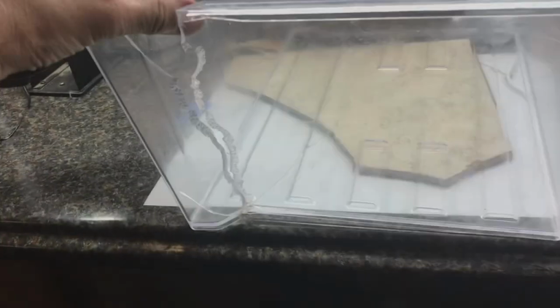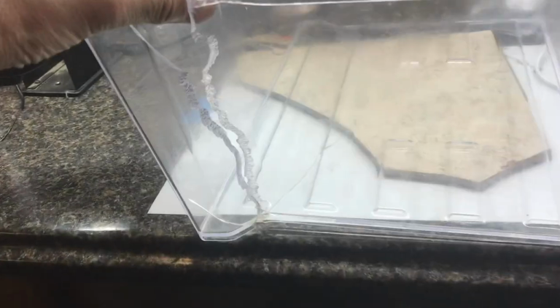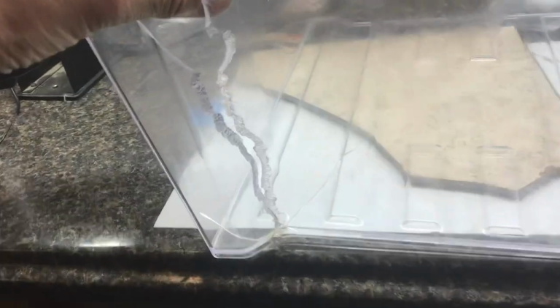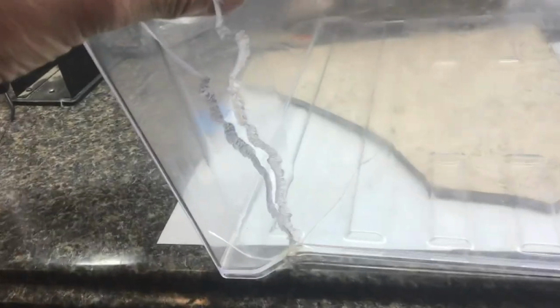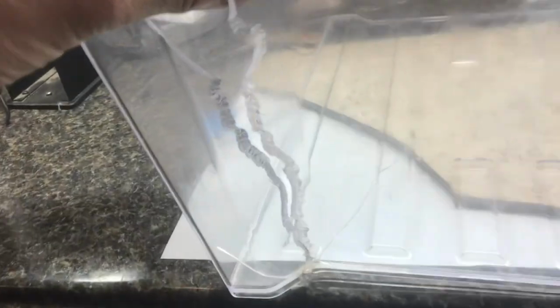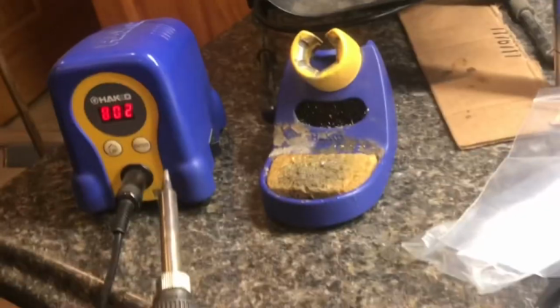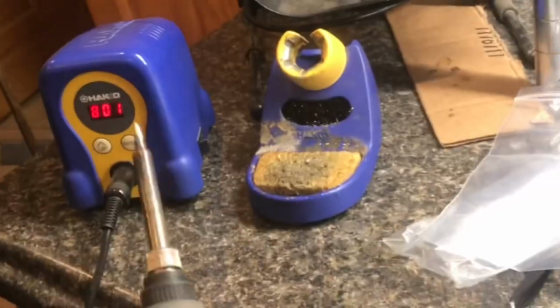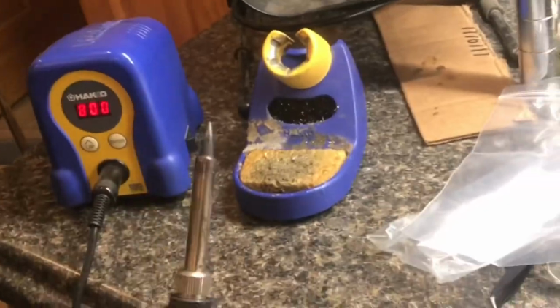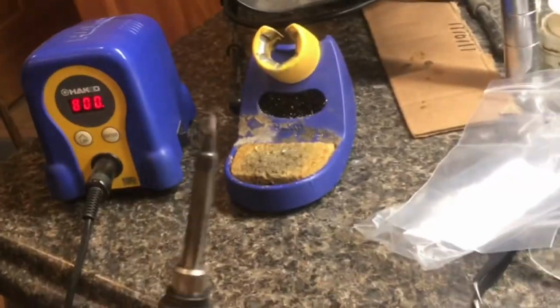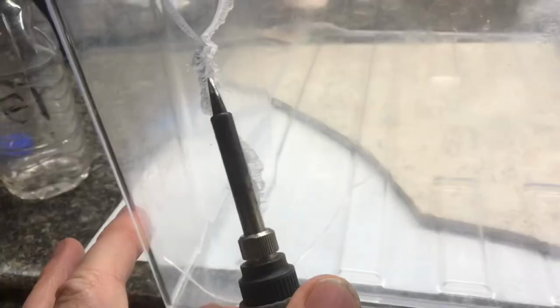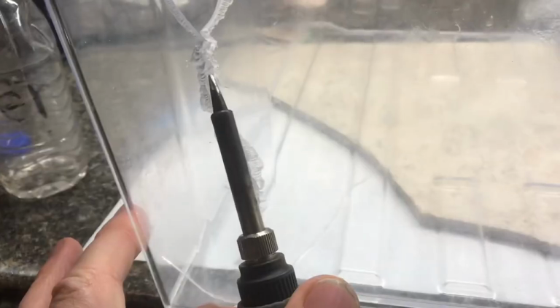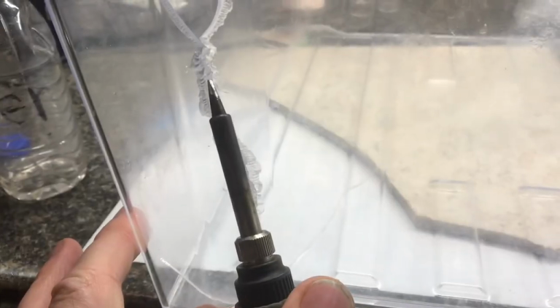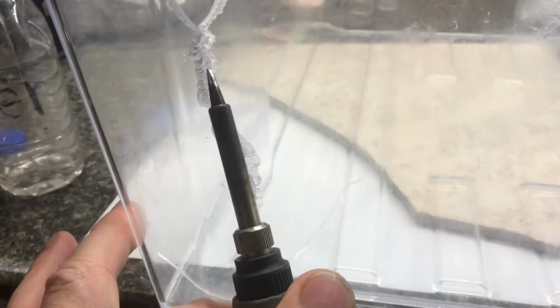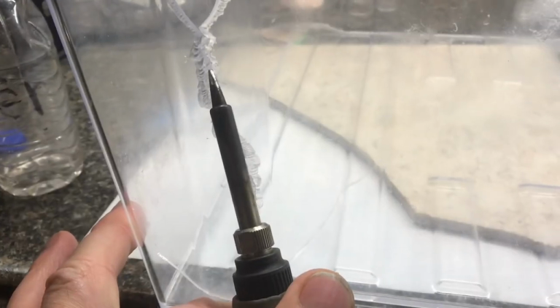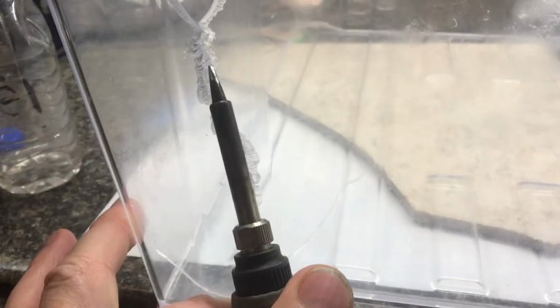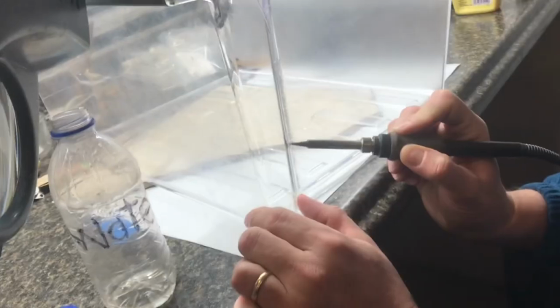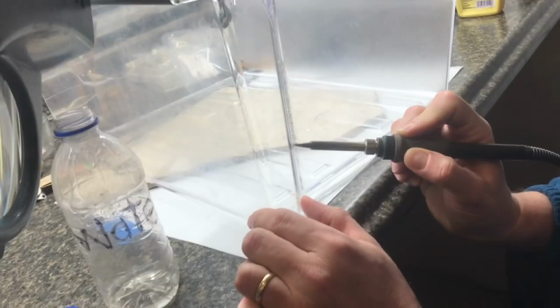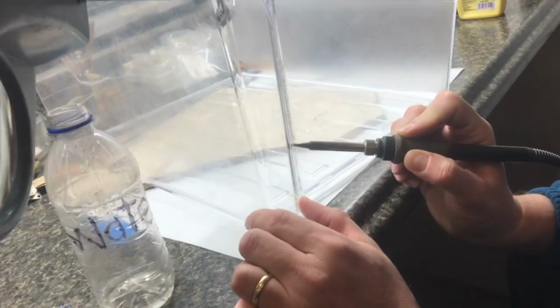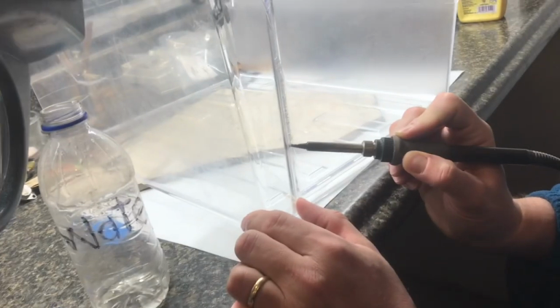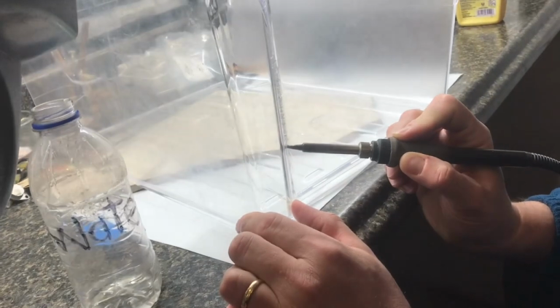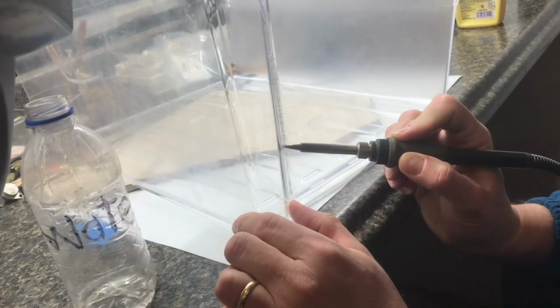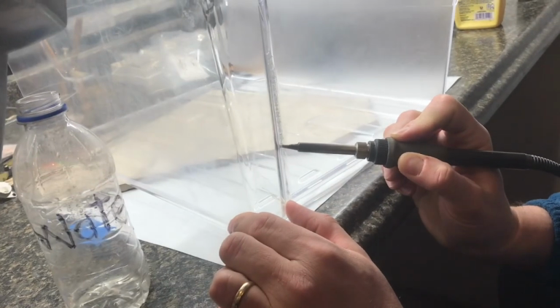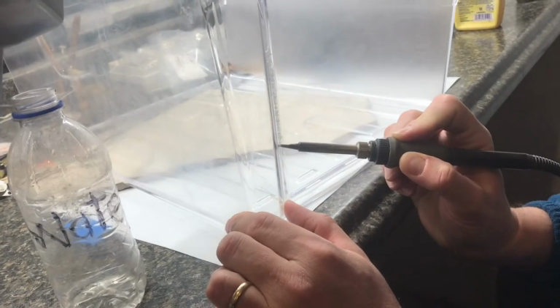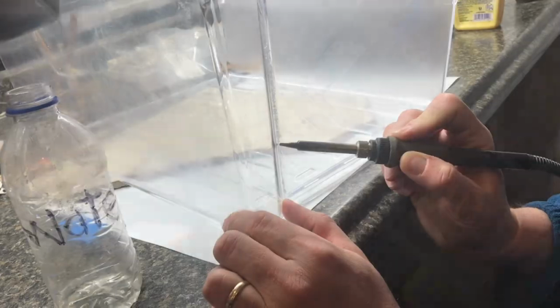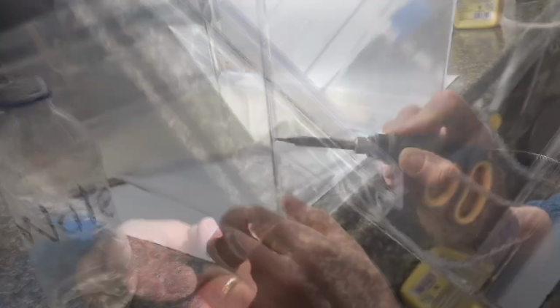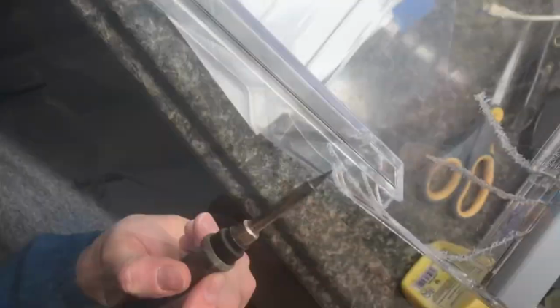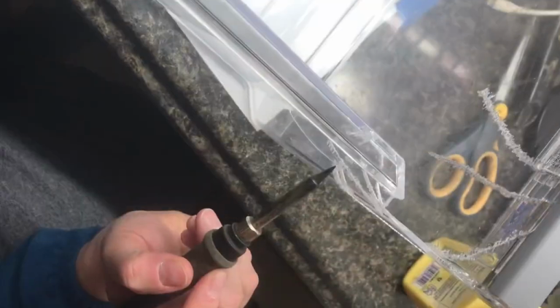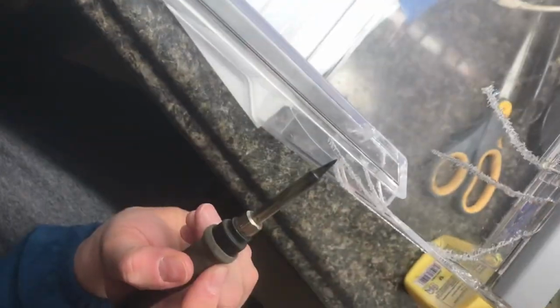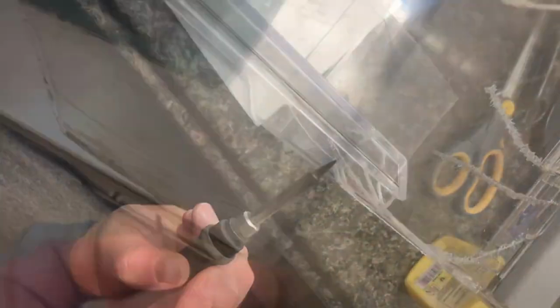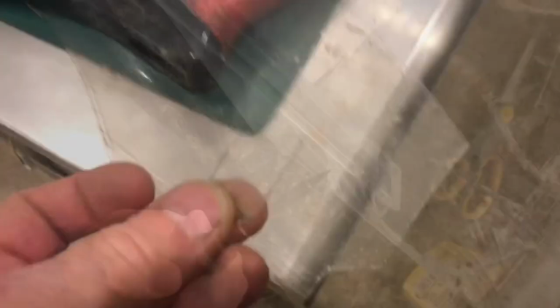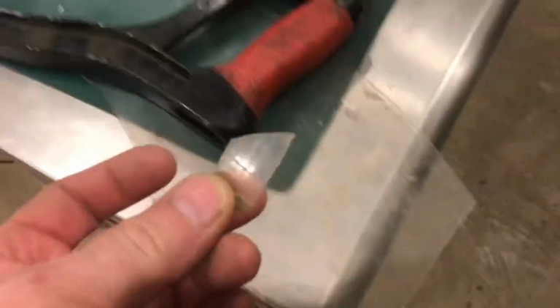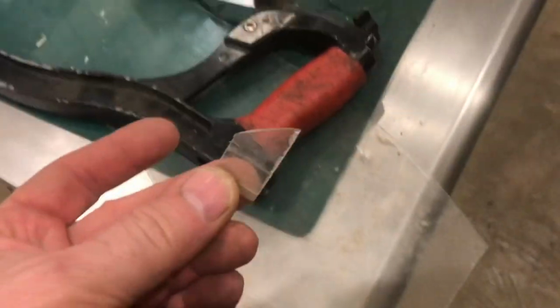Refrigerator drawers are not cheap — we're going to fix them. They're like 80 bucks new. I'm going to use a soldering iron to stitch them back together.